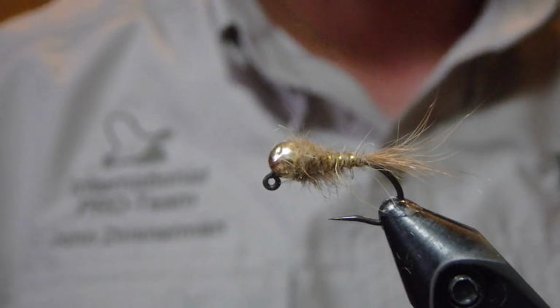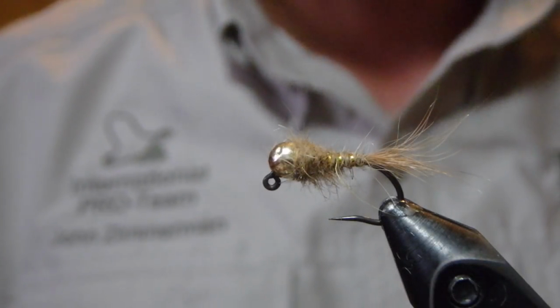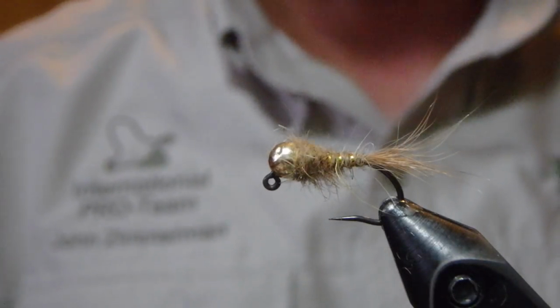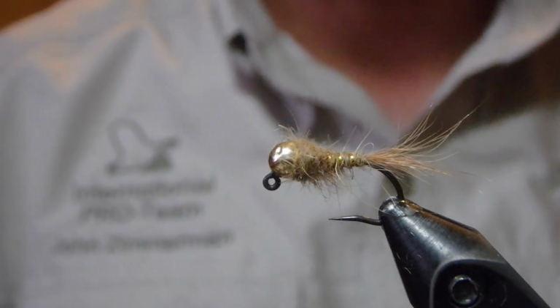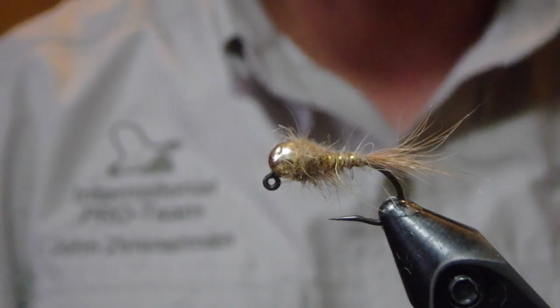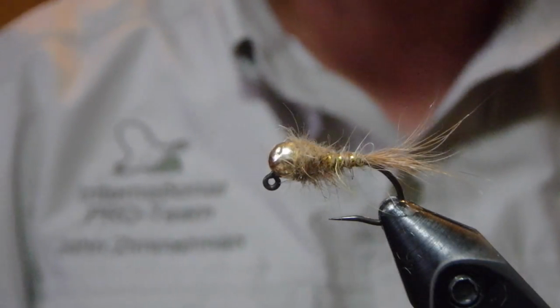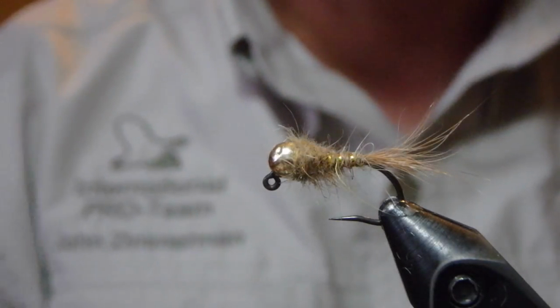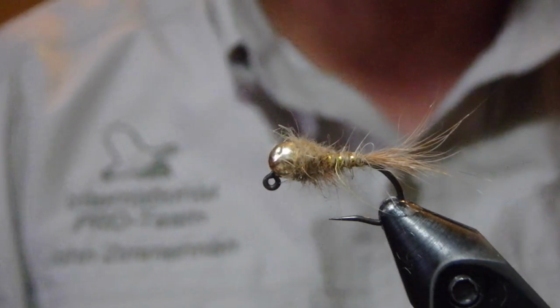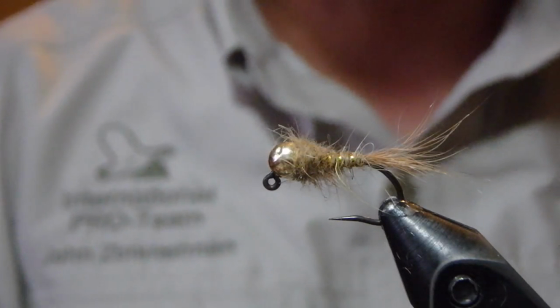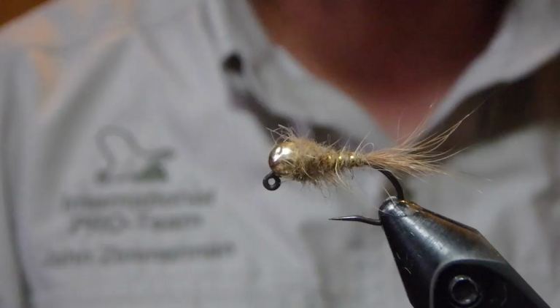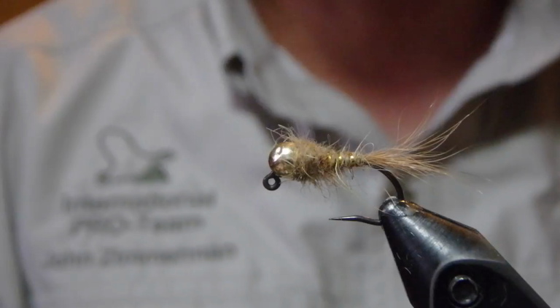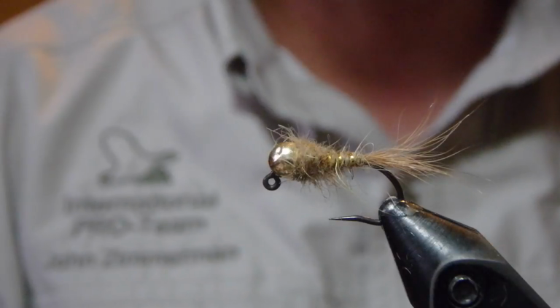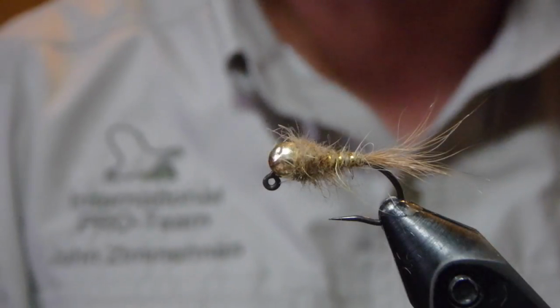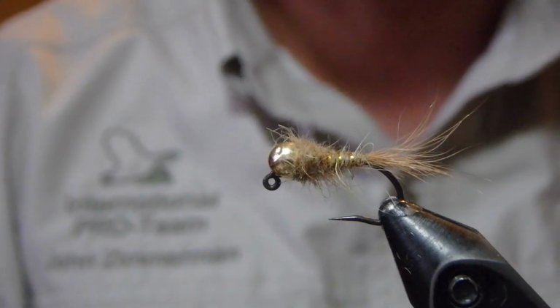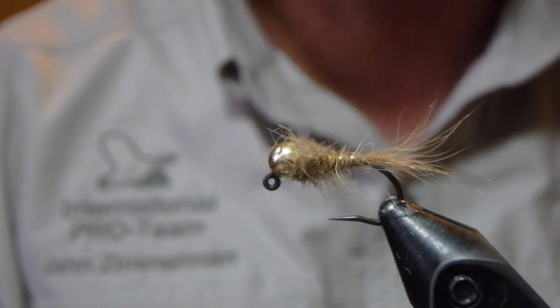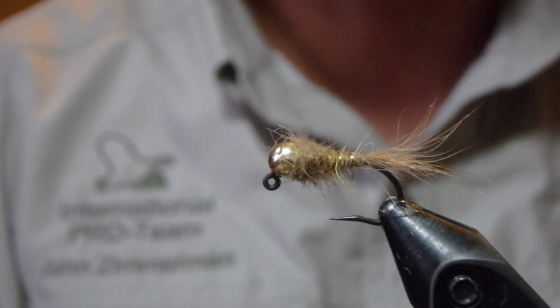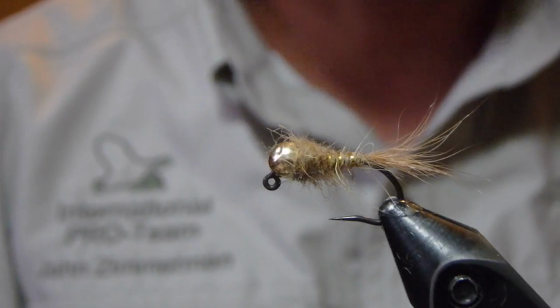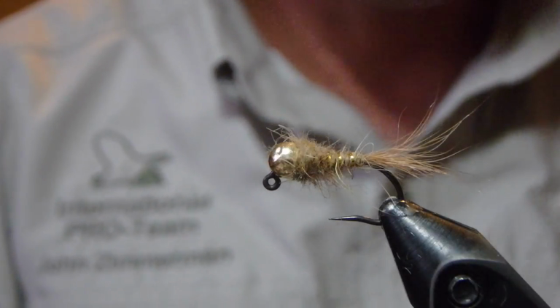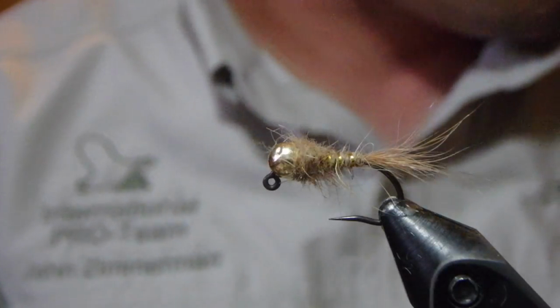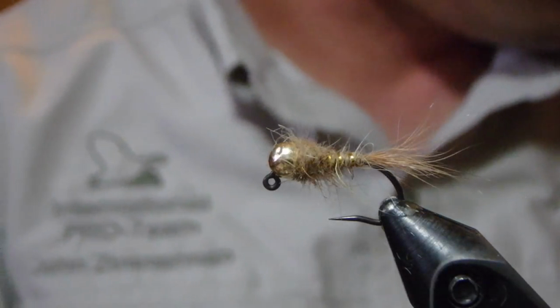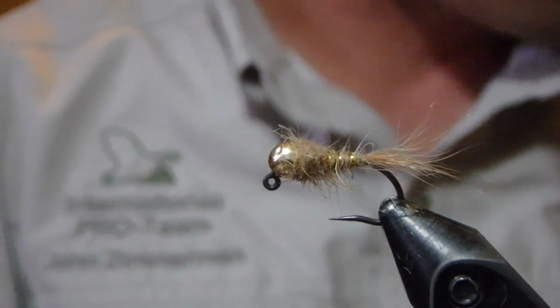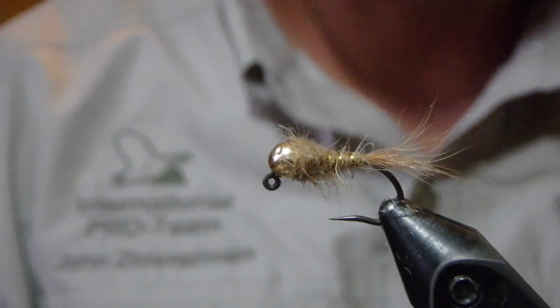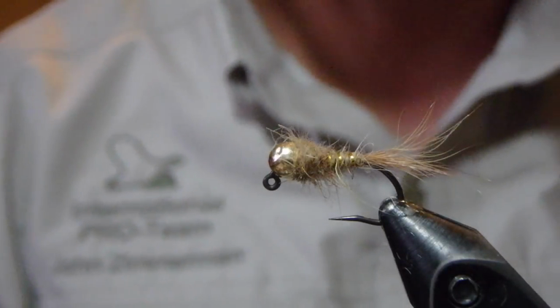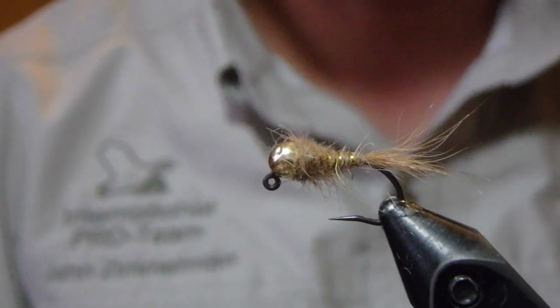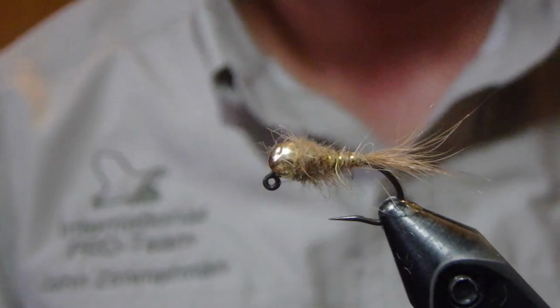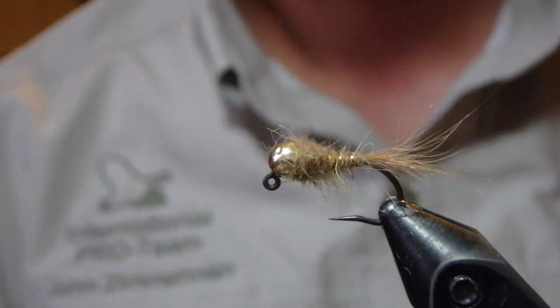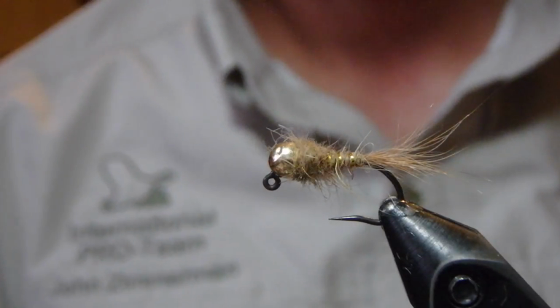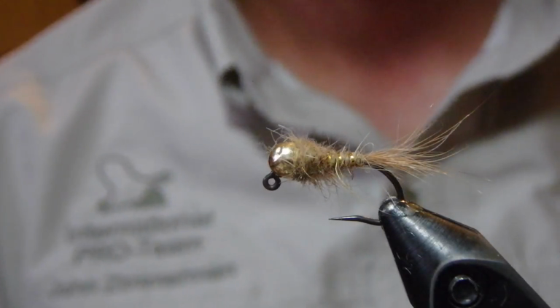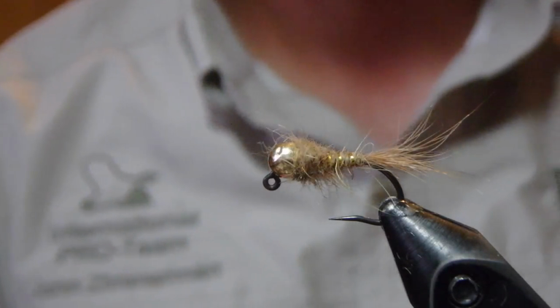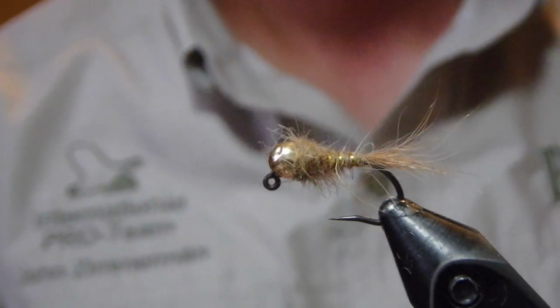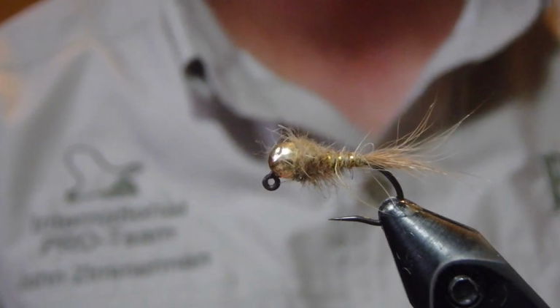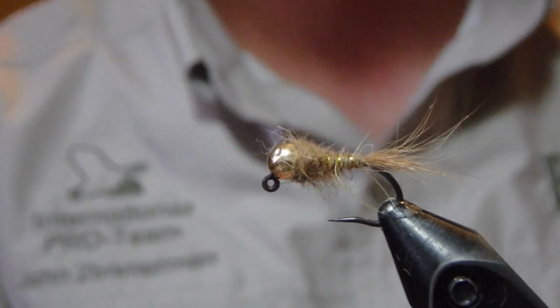Happy tying and make sure you do get your hands on Steve Scousa's great book, Grayling Flies. Happy tying.